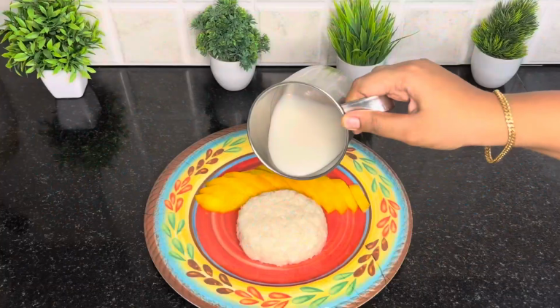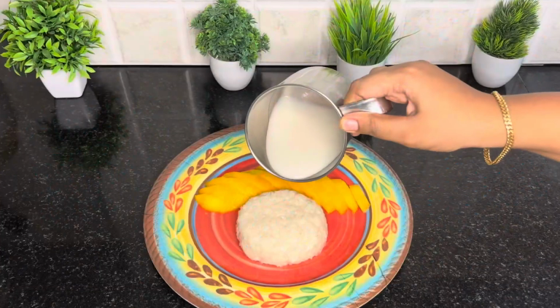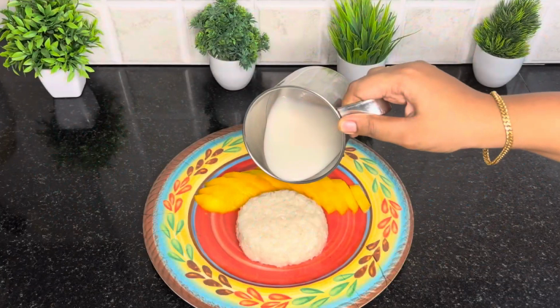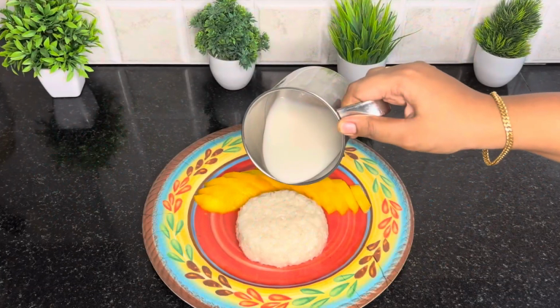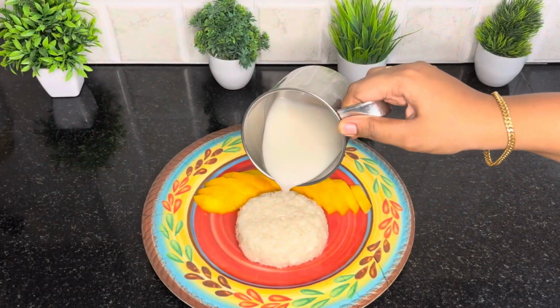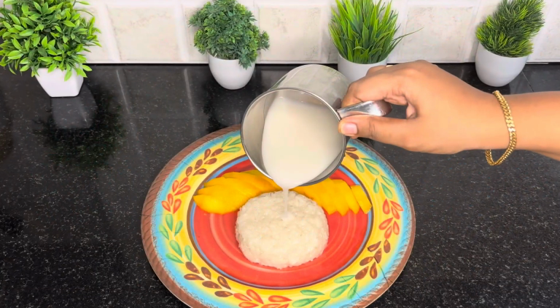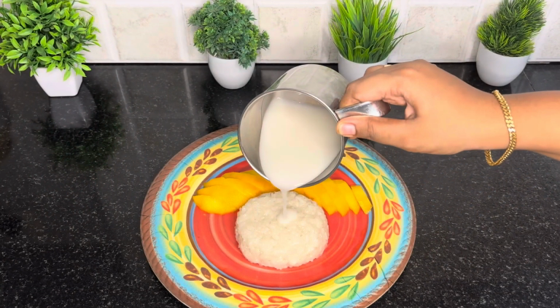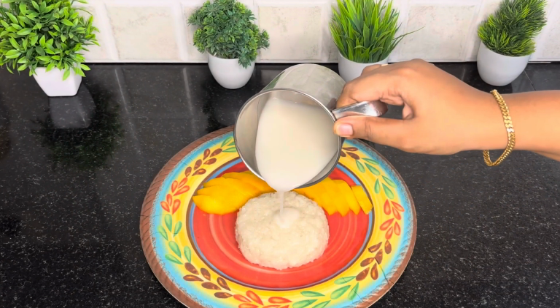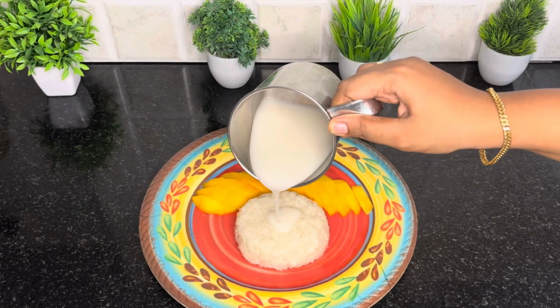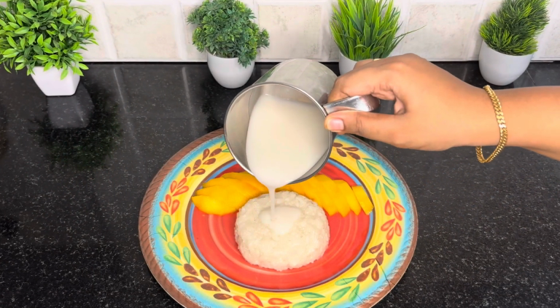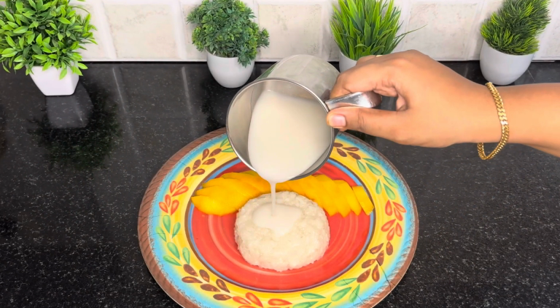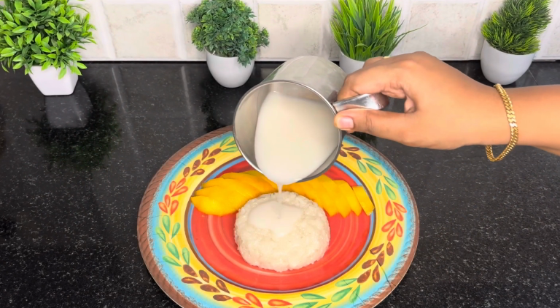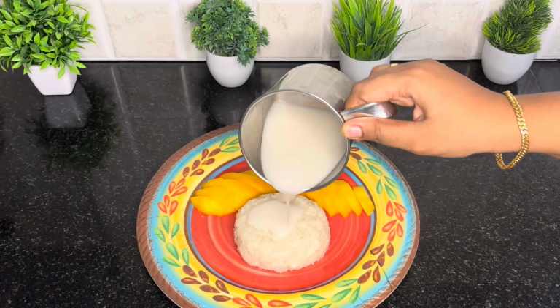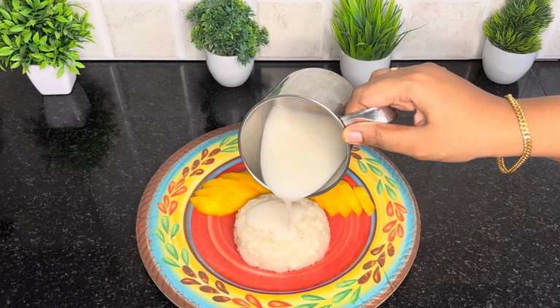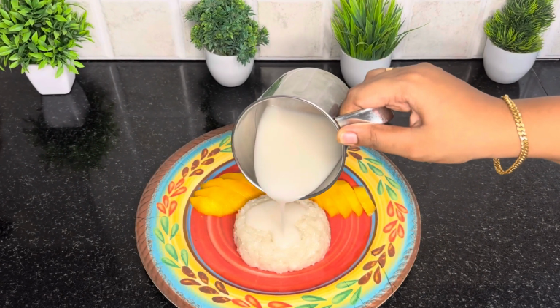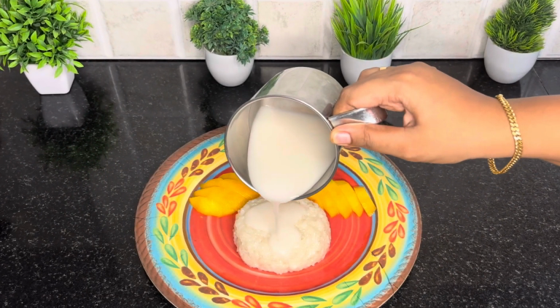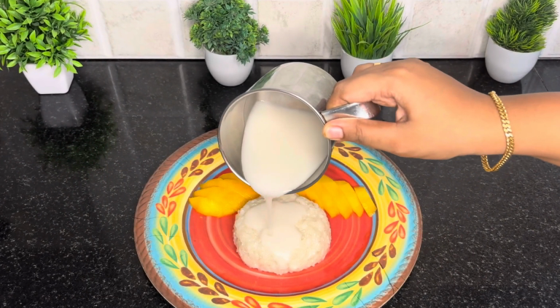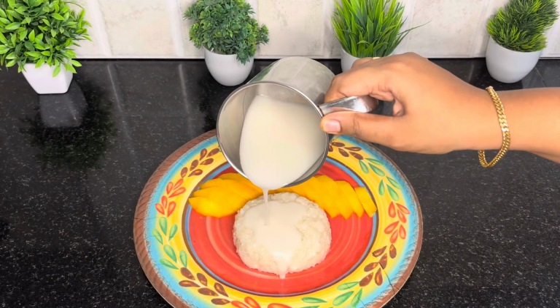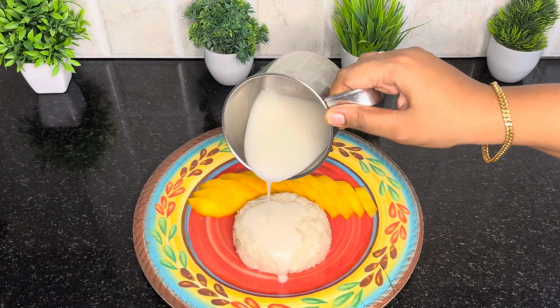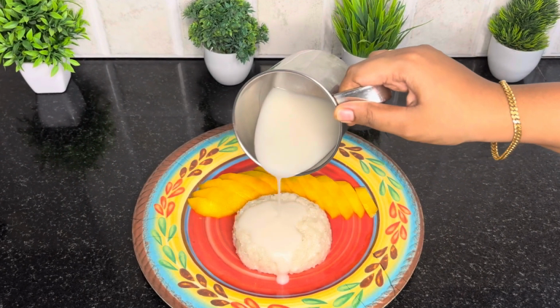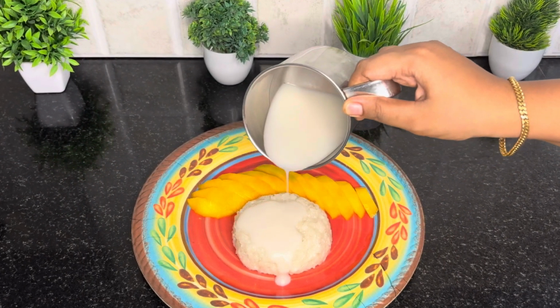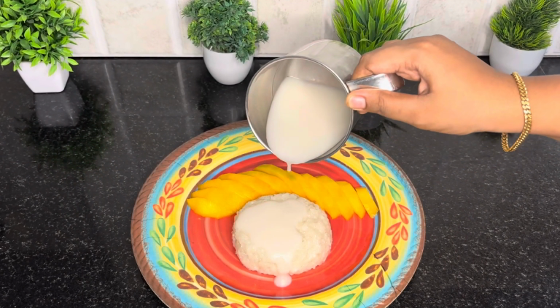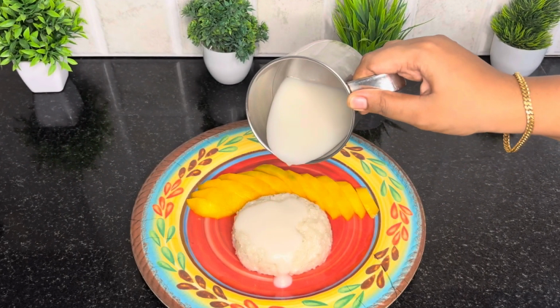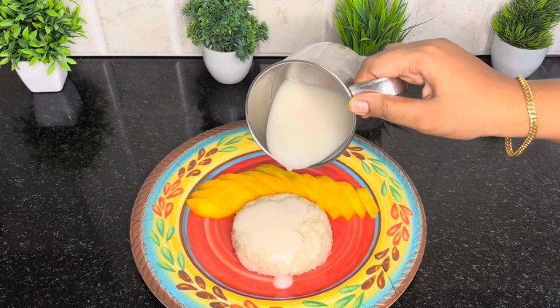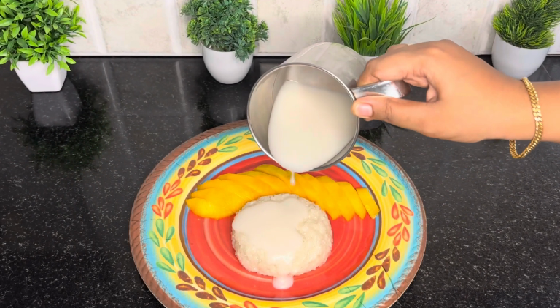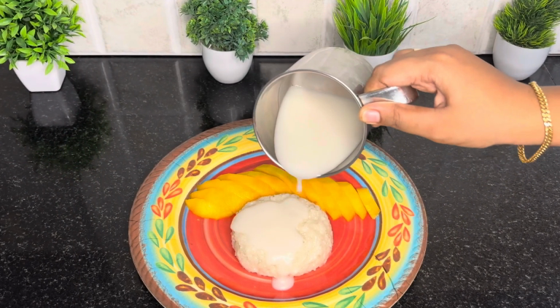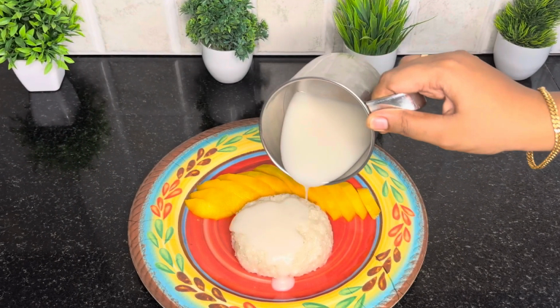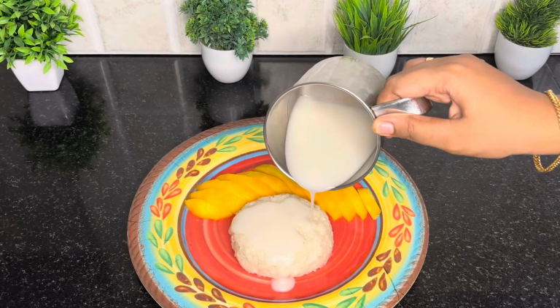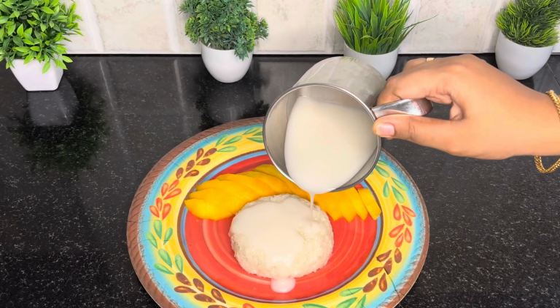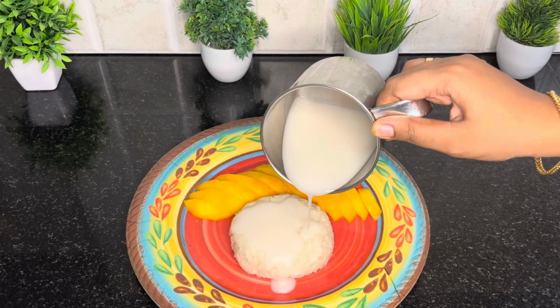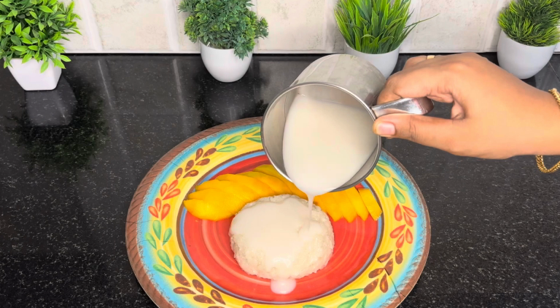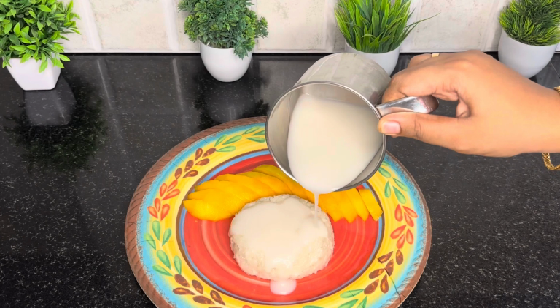Hello, welcome back to my channel. Now we are going to make this recipe called Mango Sticky Rice.